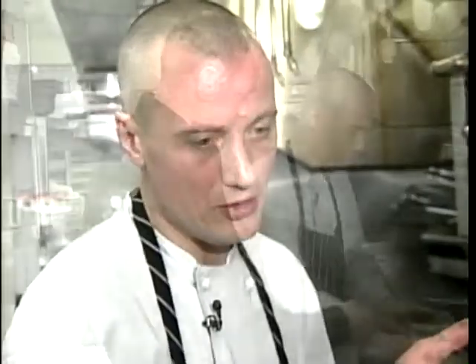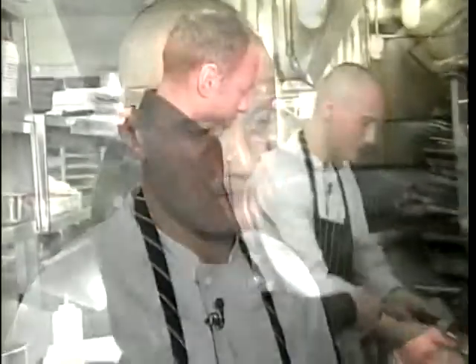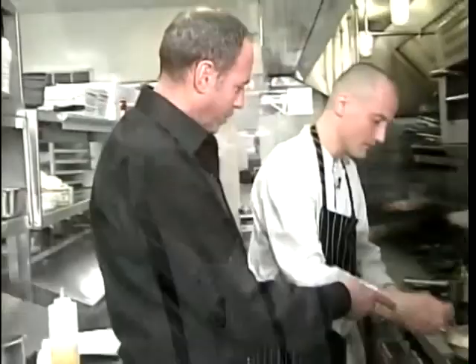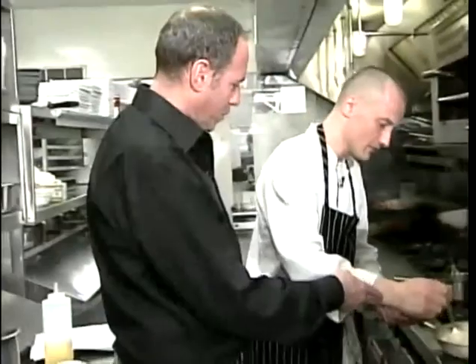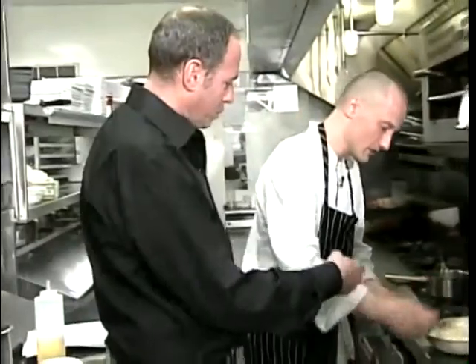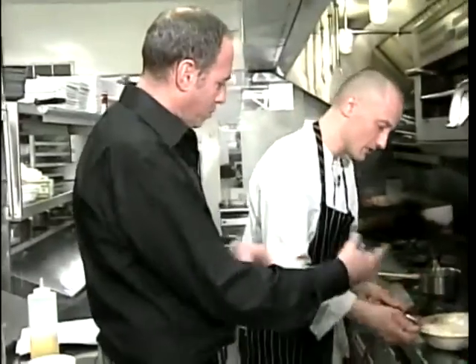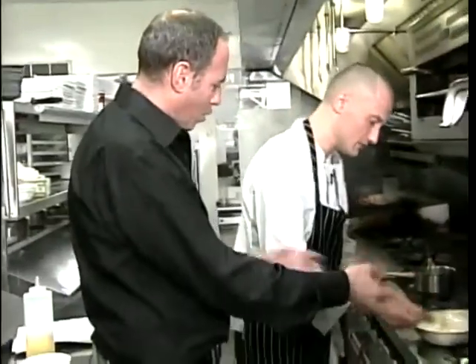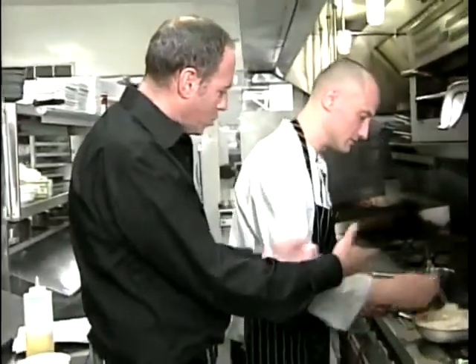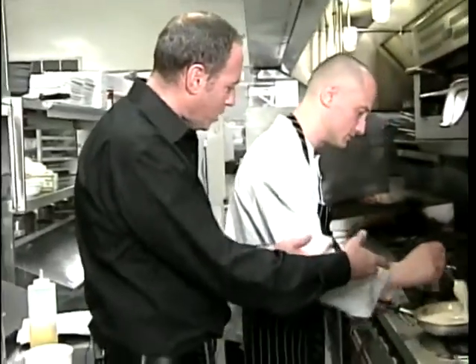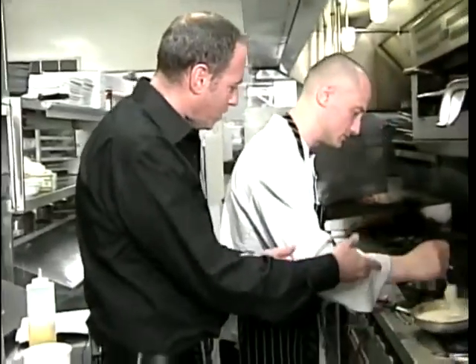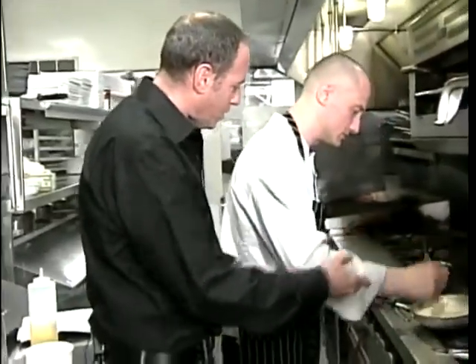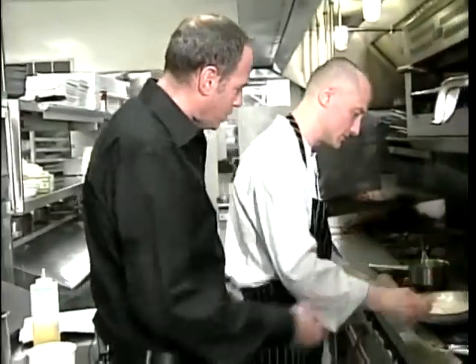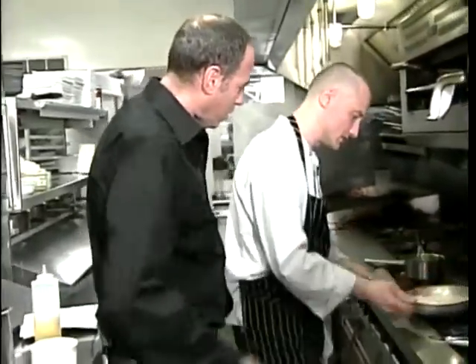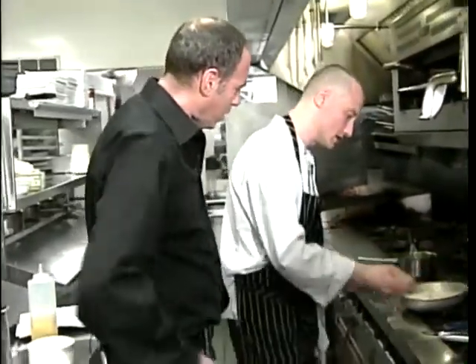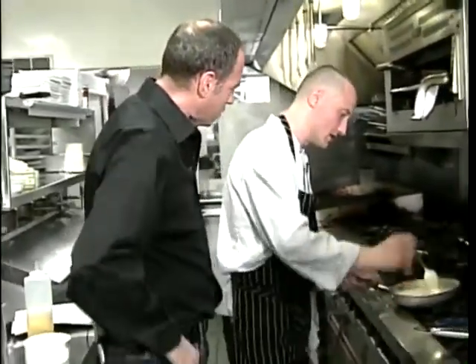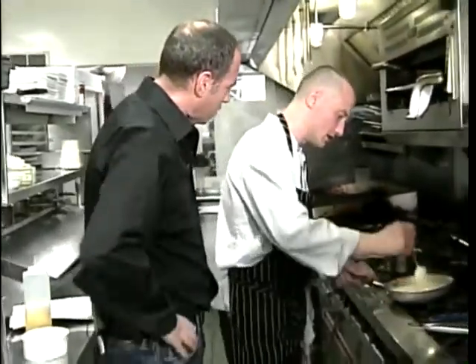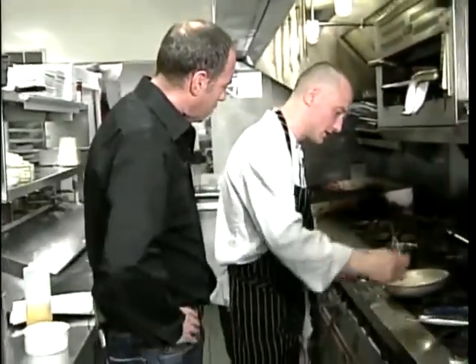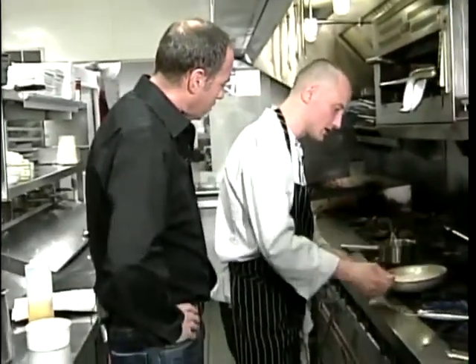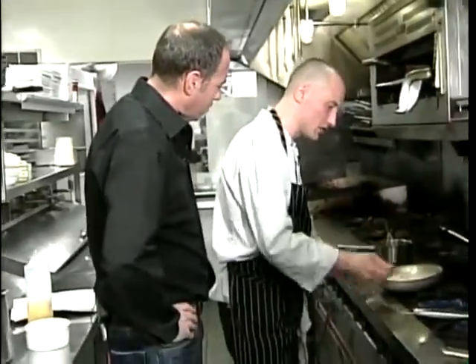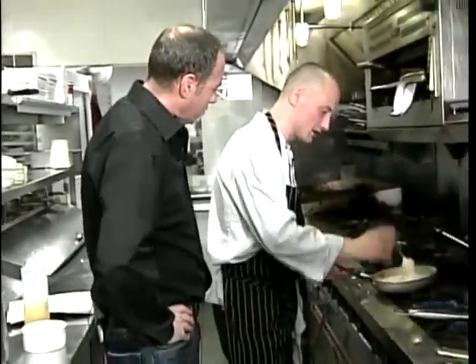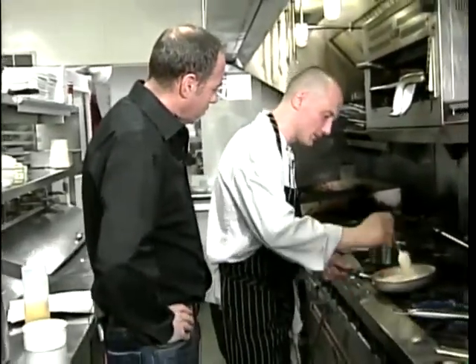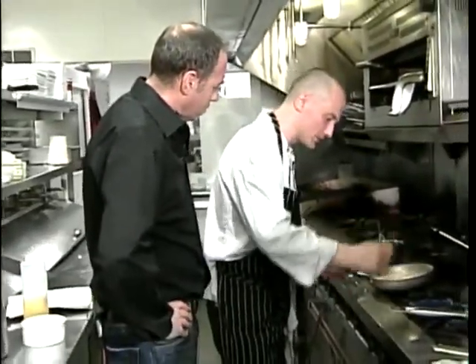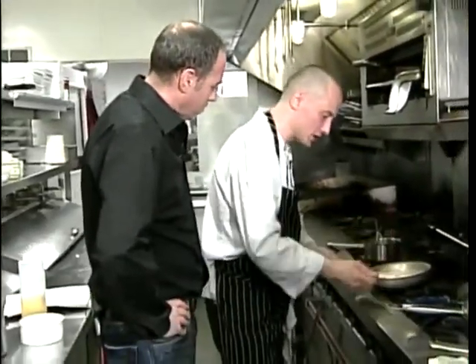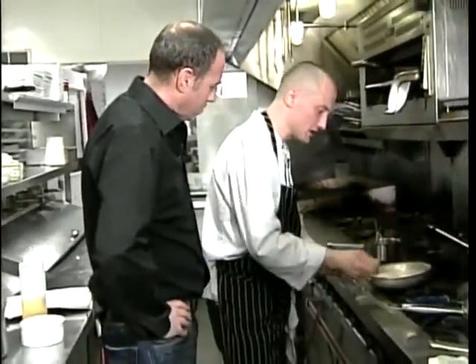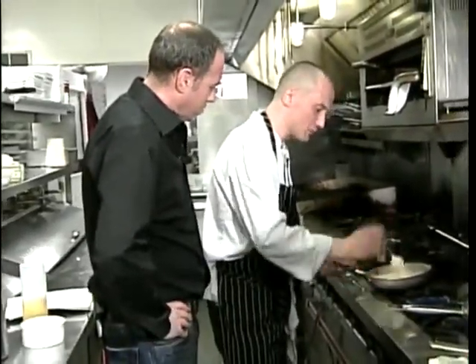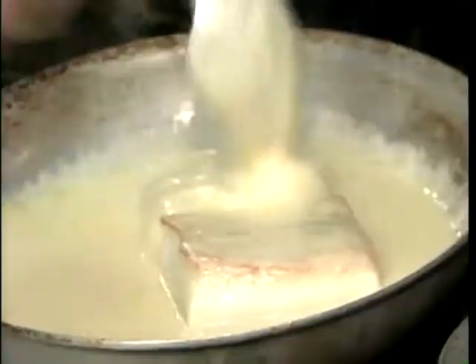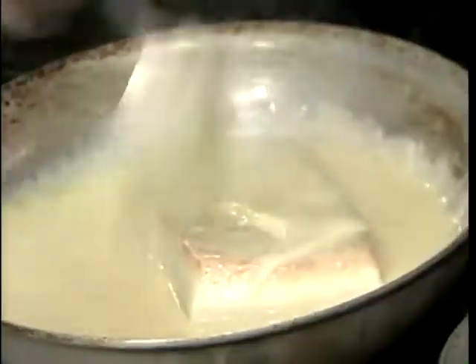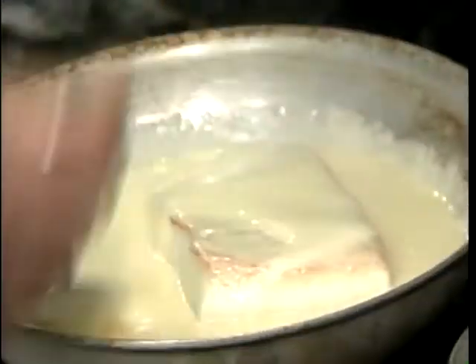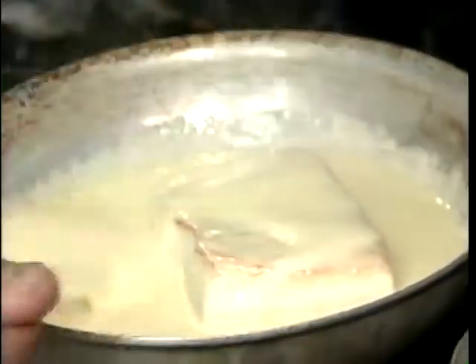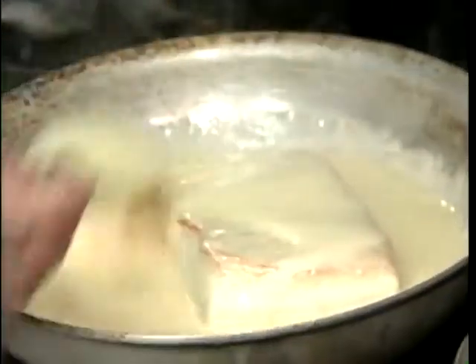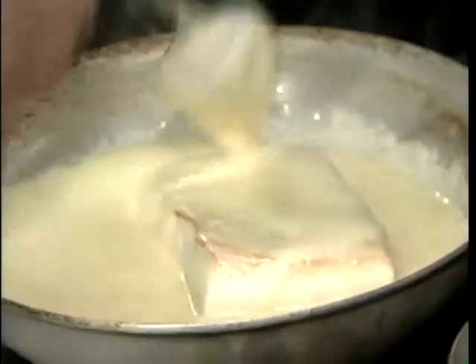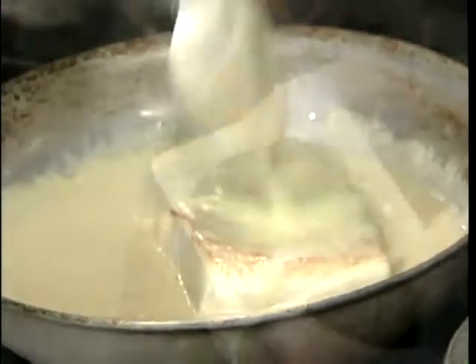Is the fish poaching in the sauce? That's correct, yeah. Gently poaching in the sauce.